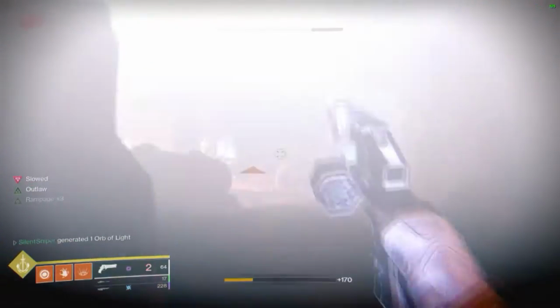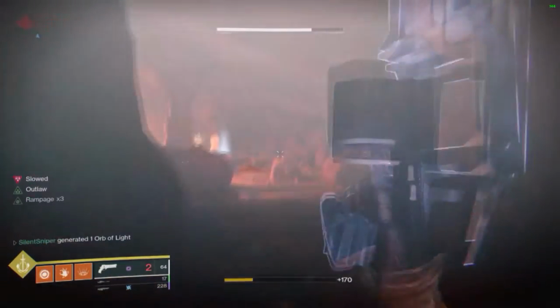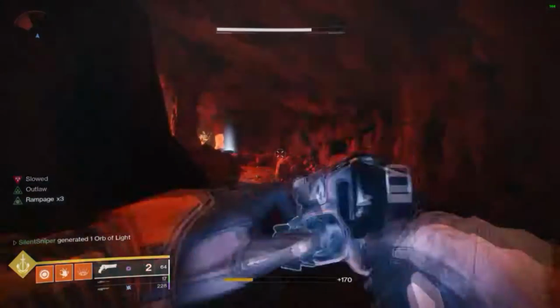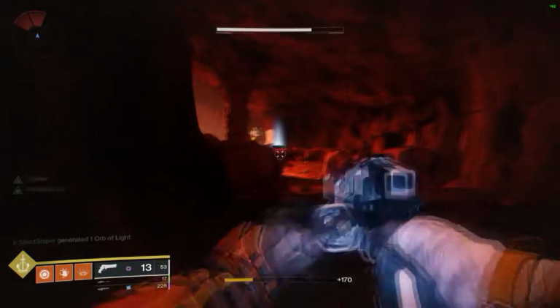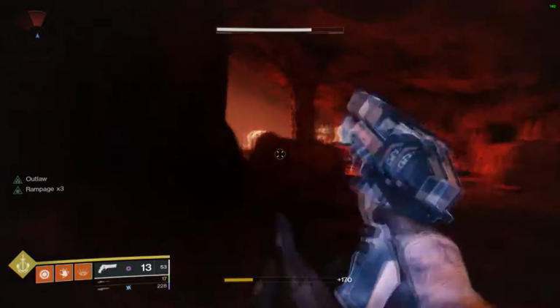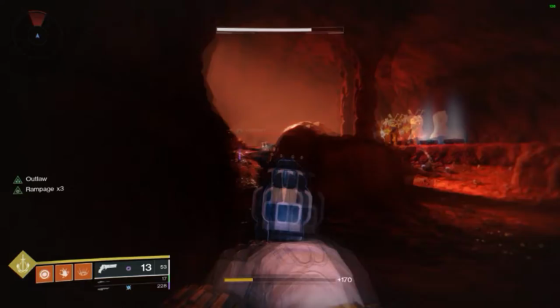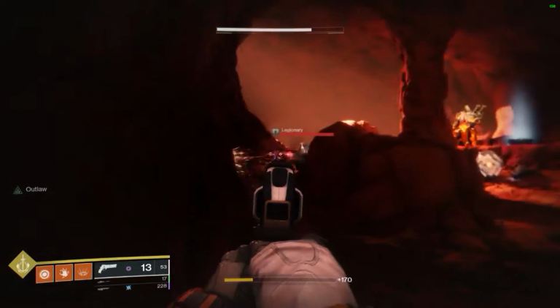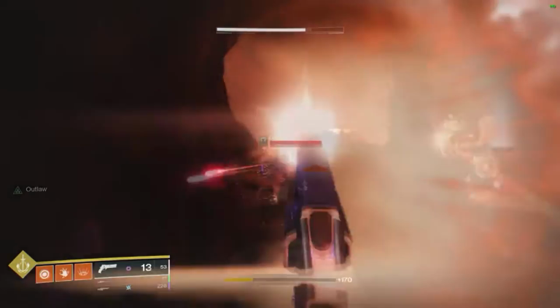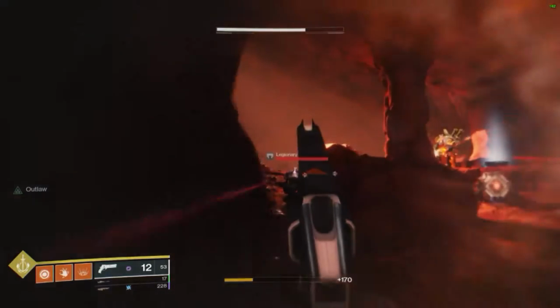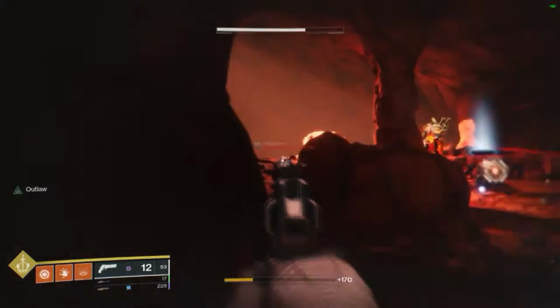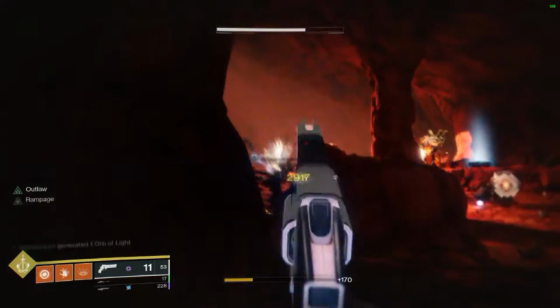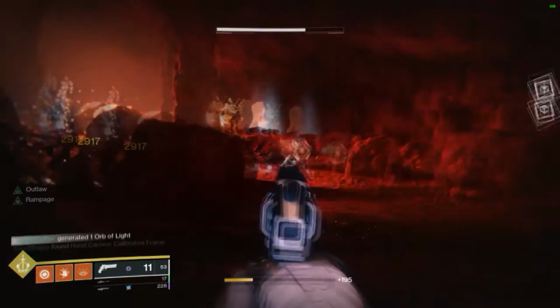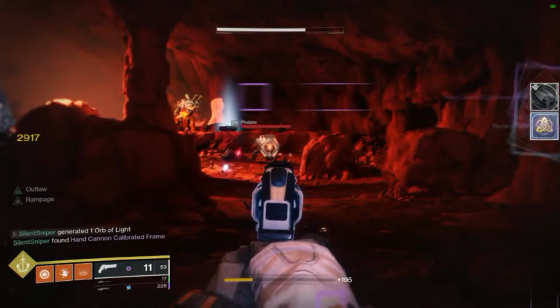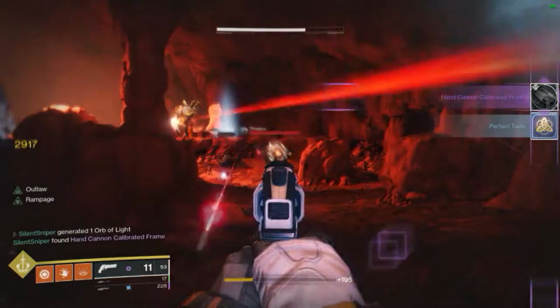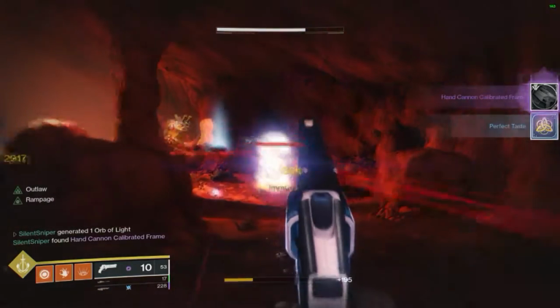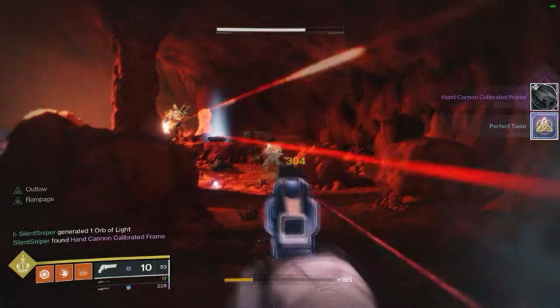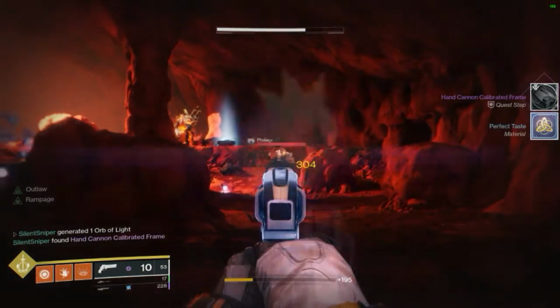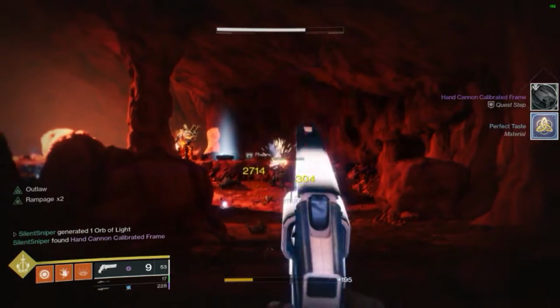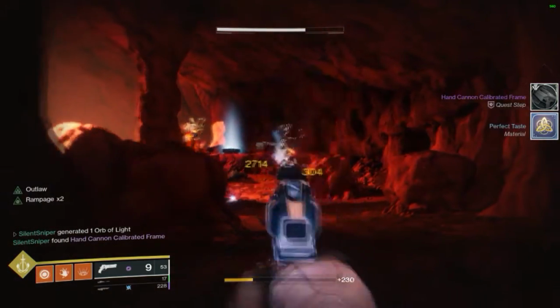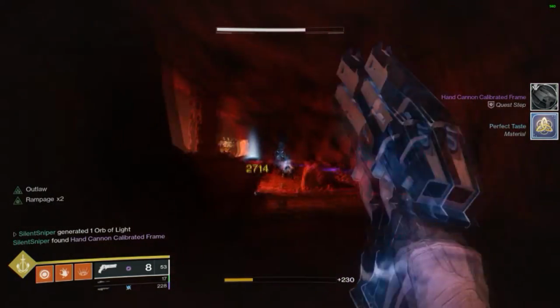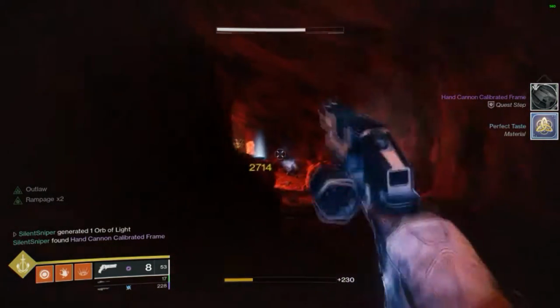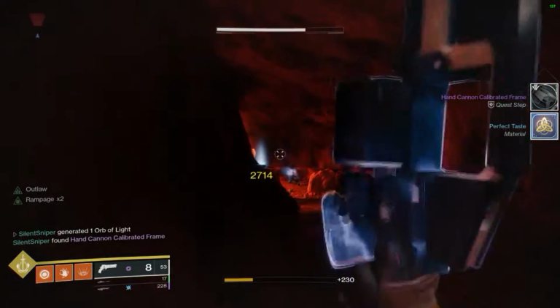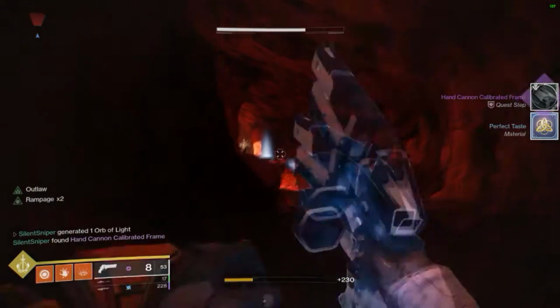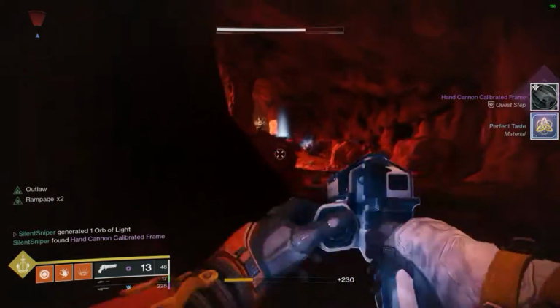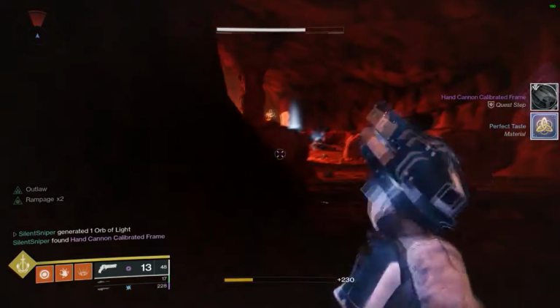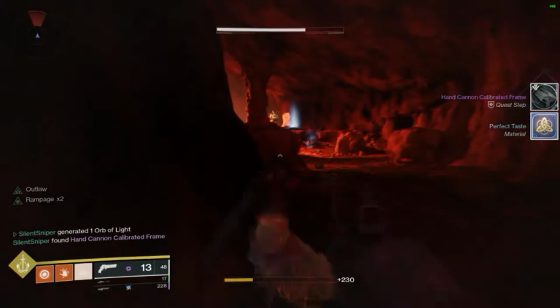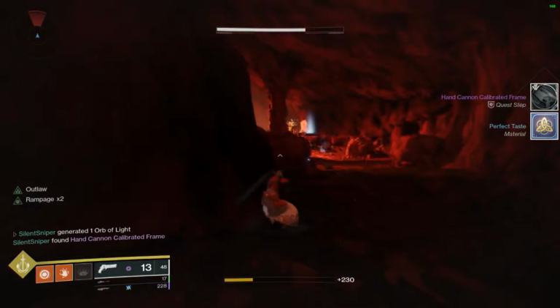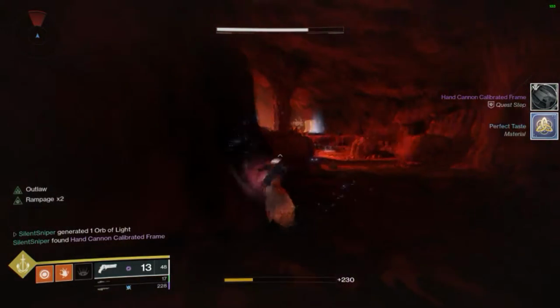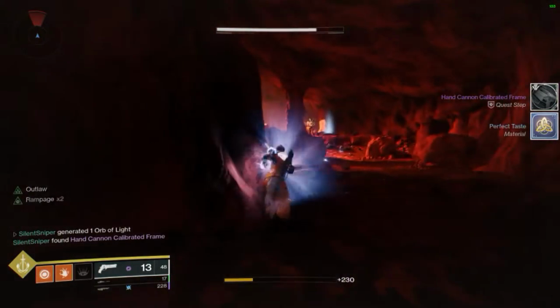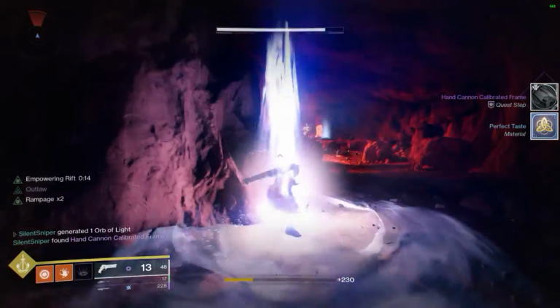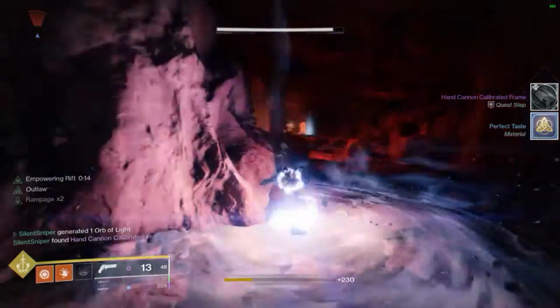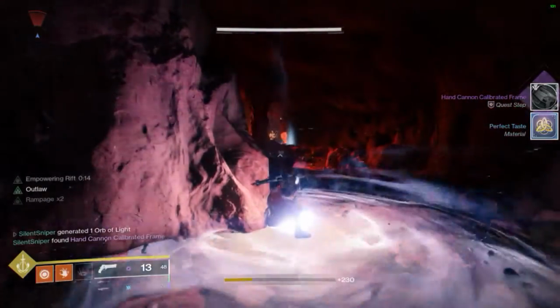Those hitboxes on the Wraiths are super weird - I like to actually be where their head is for whatever reason. There's the 30 precision kills, and what I like to do is just drop a rift right here because you don't need a Well of Radiance, and then I just take a sniper. It really doesn't matter what weapons you're using here to be honest.